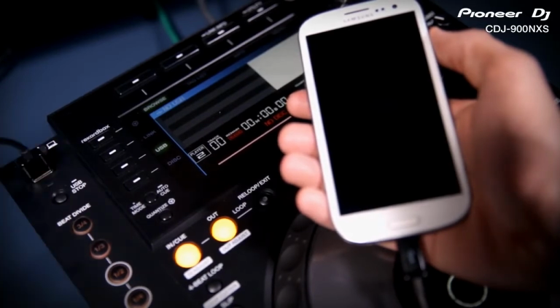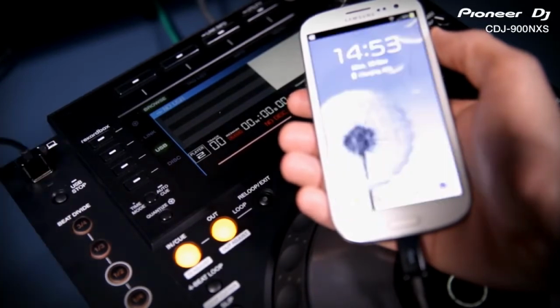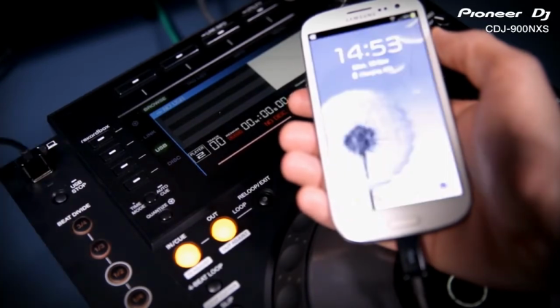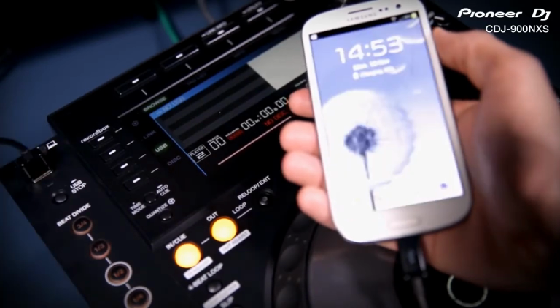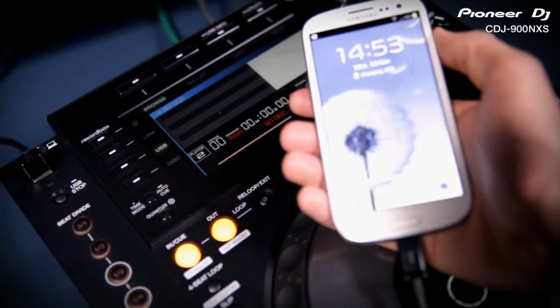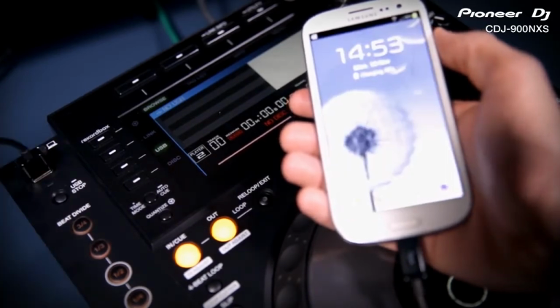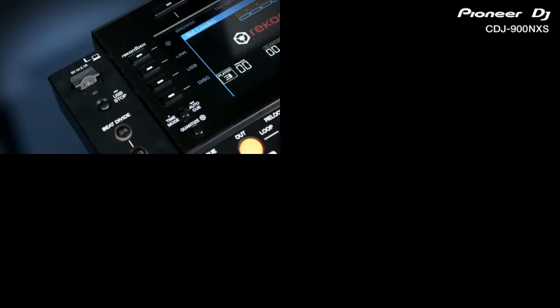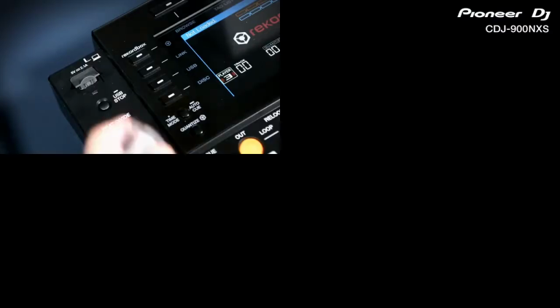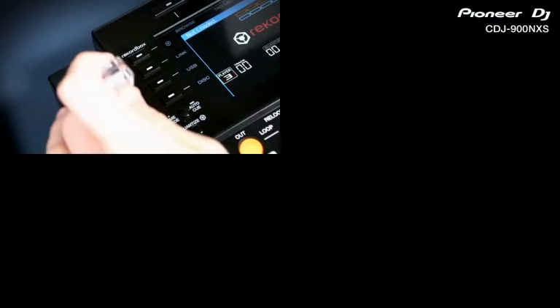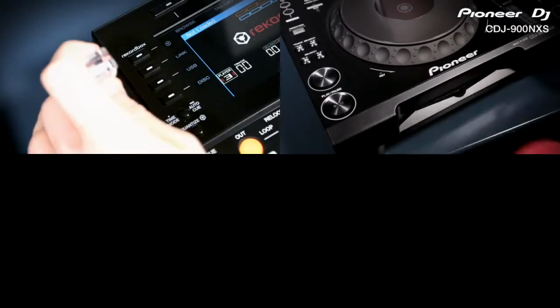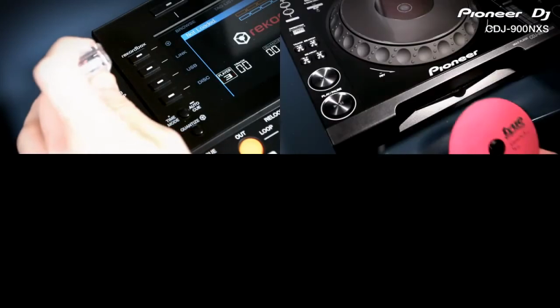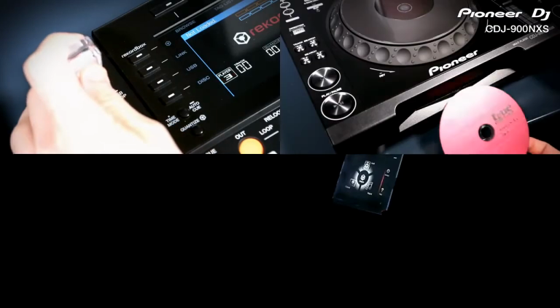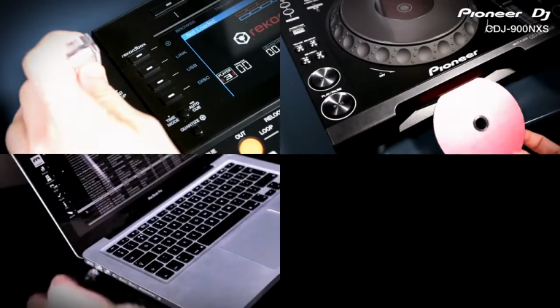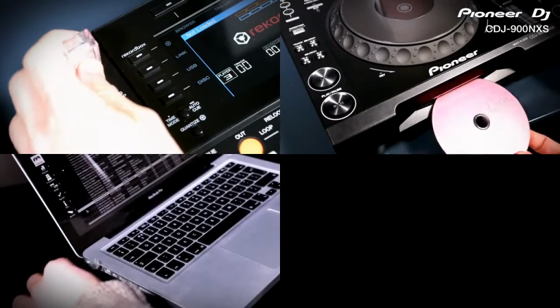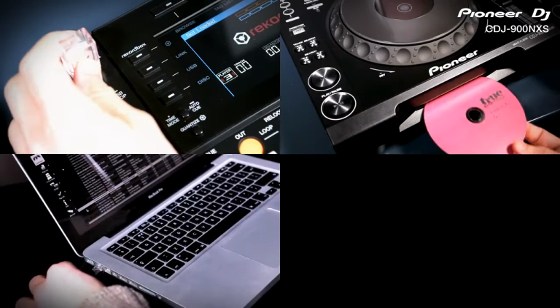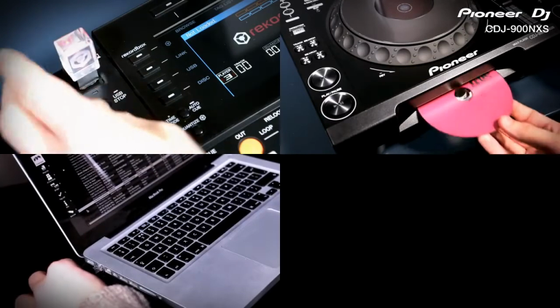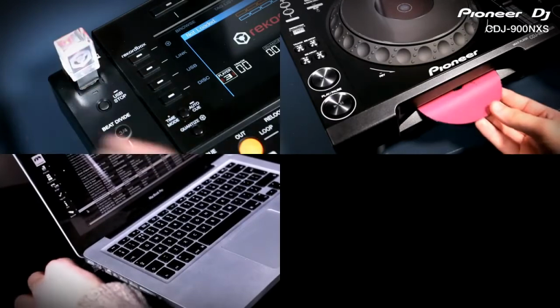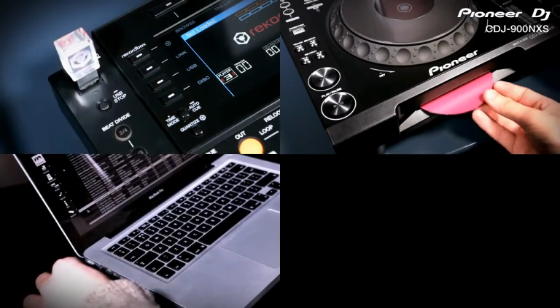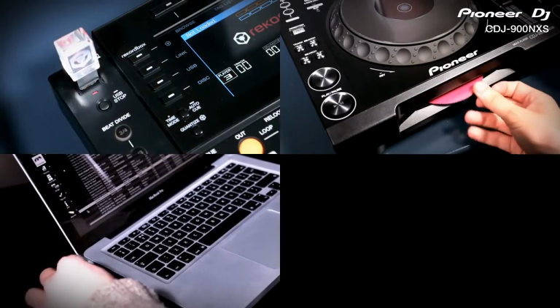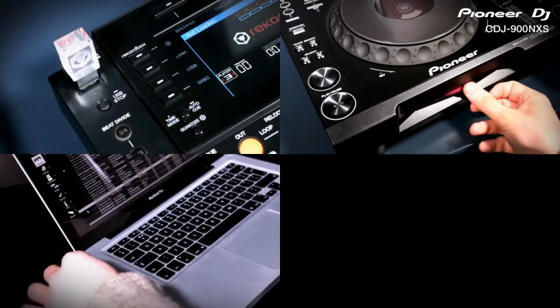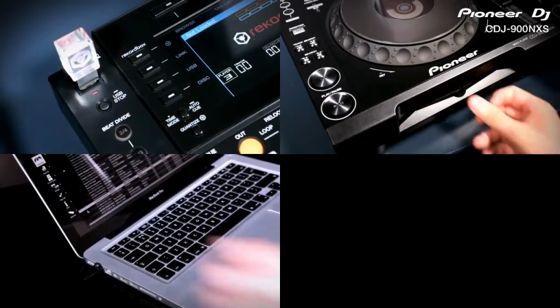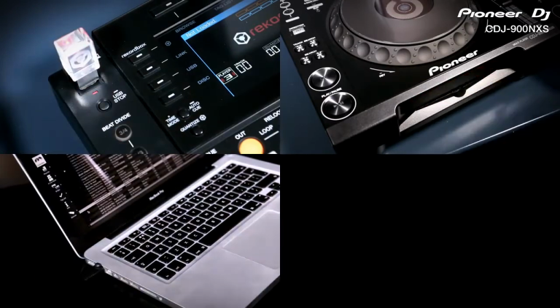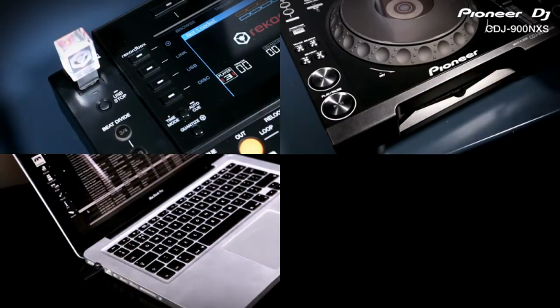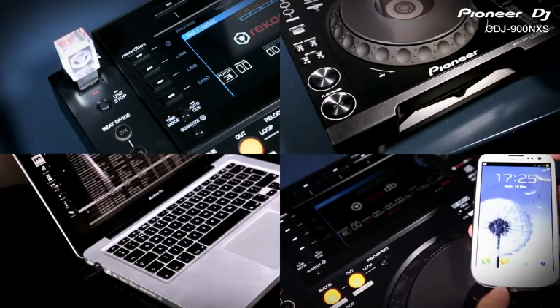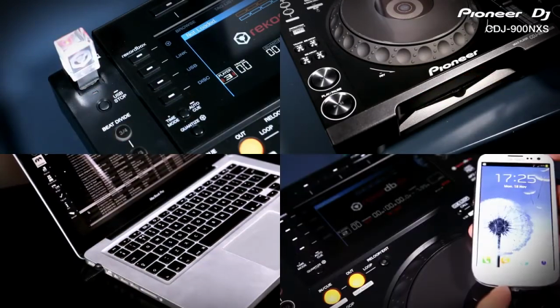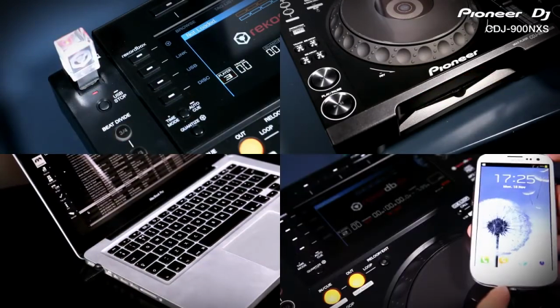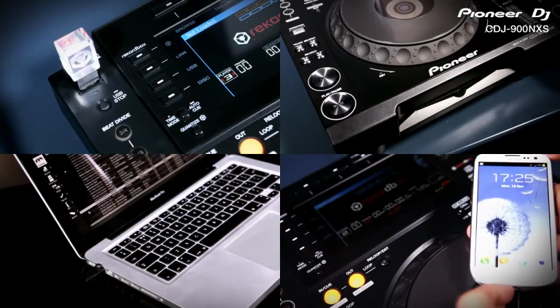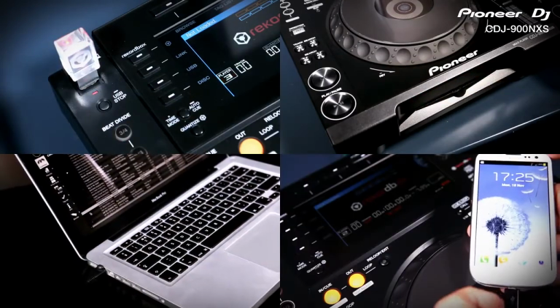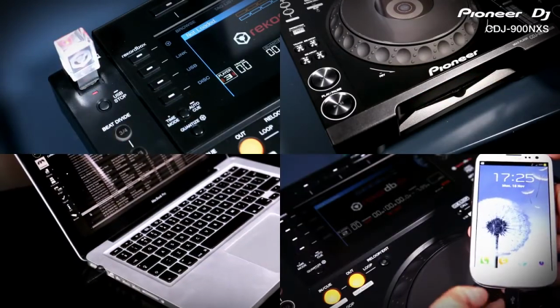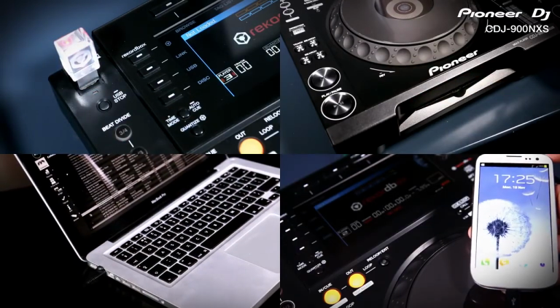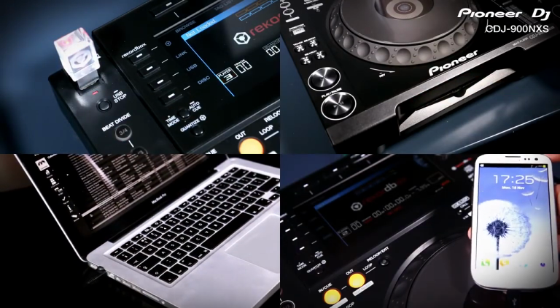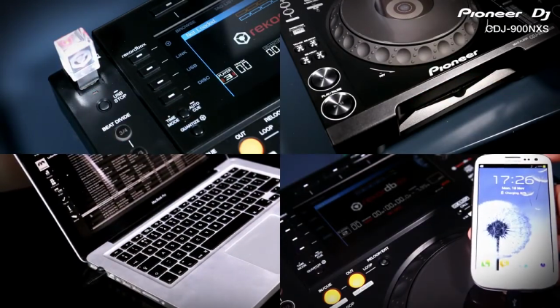So now you can play from USB, CD, but also Rekordbox on Mac or PC or Apple and Android smartphones and tablets.